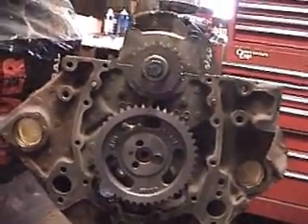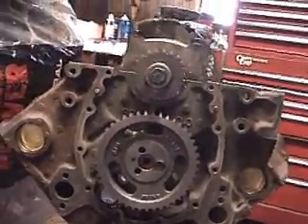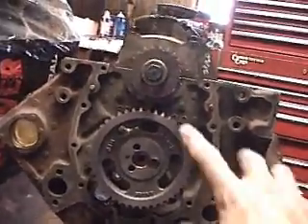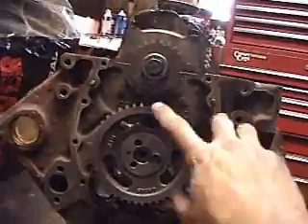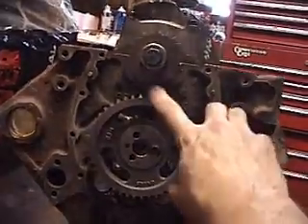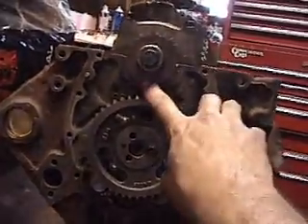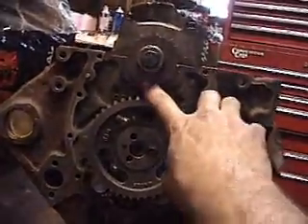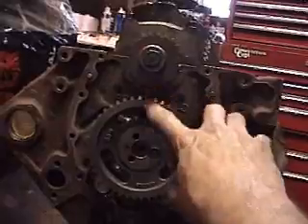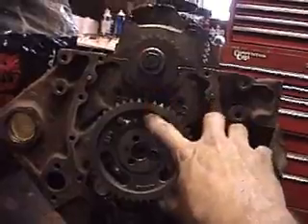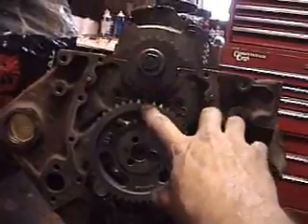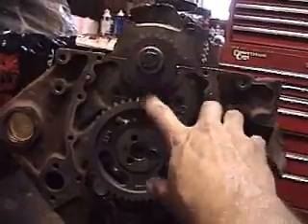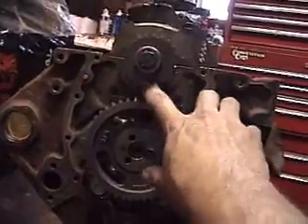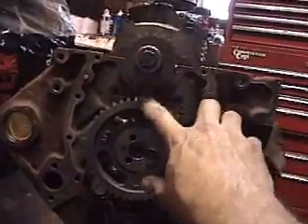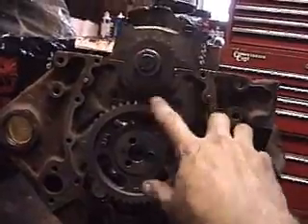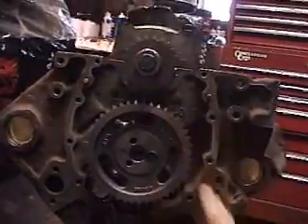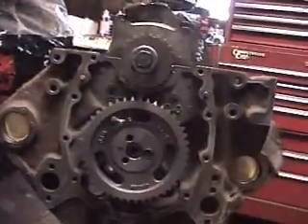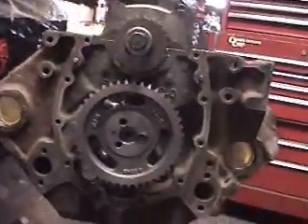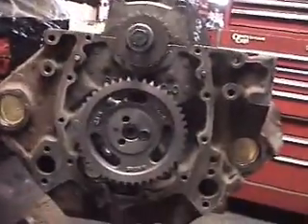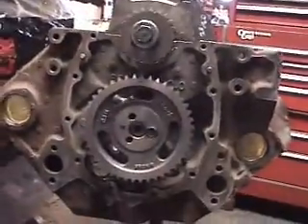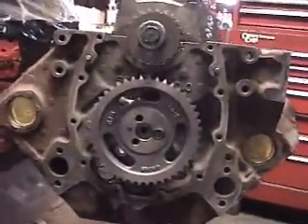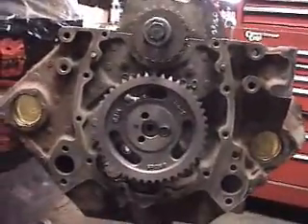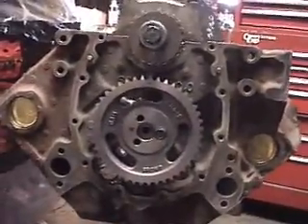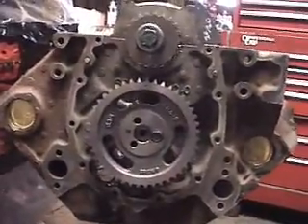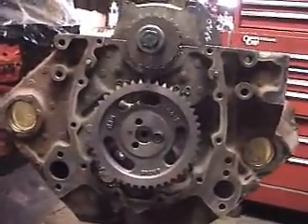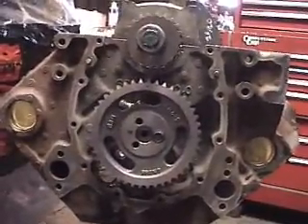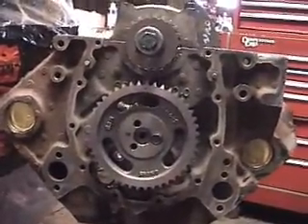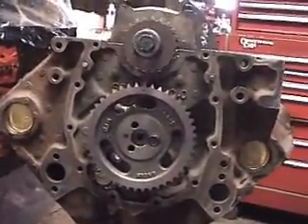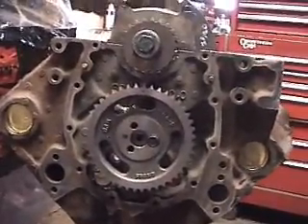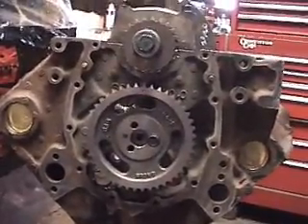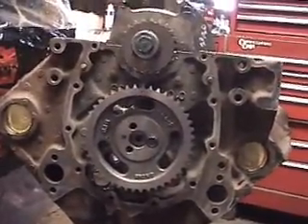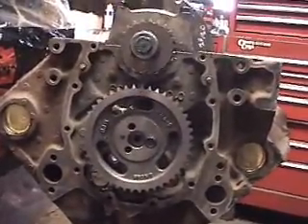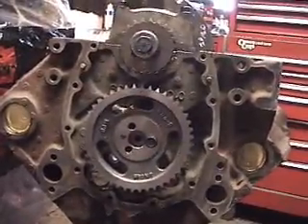You've got to make sure you line up your dots, especially on your Chevy. Simple as that.